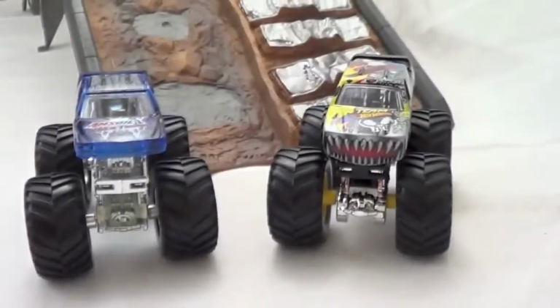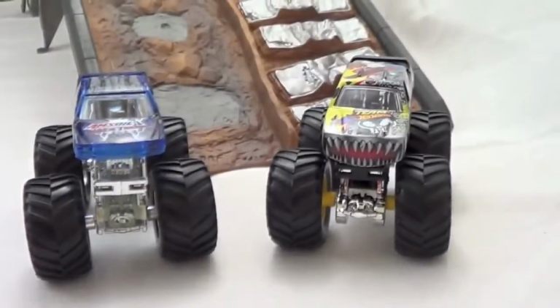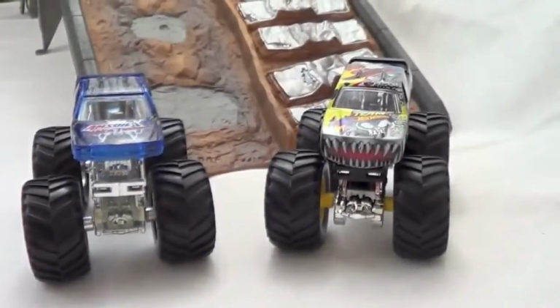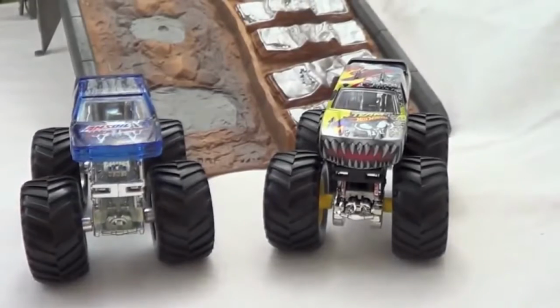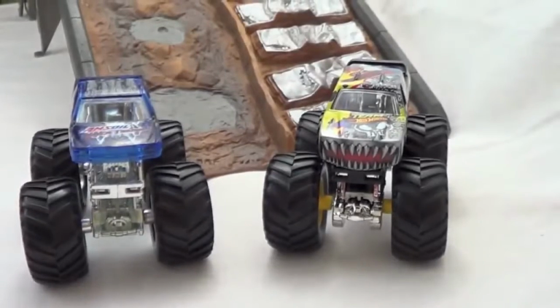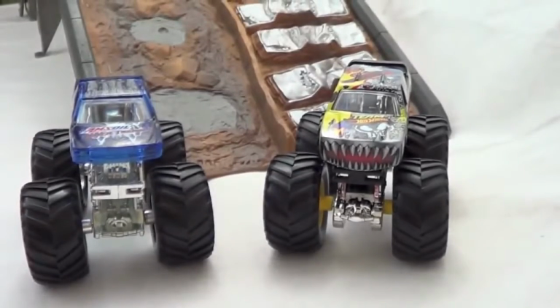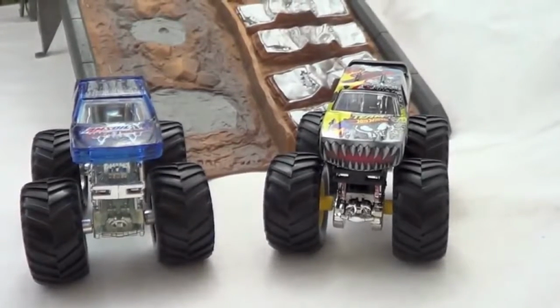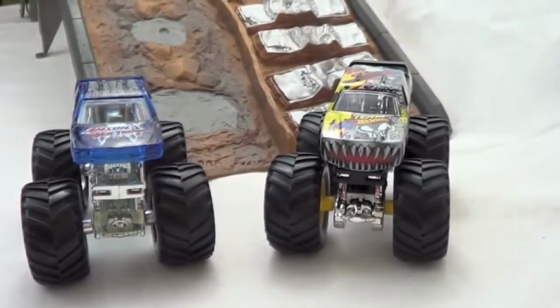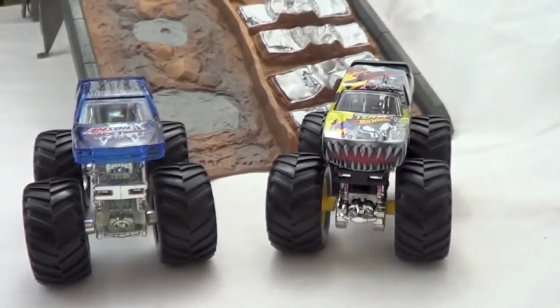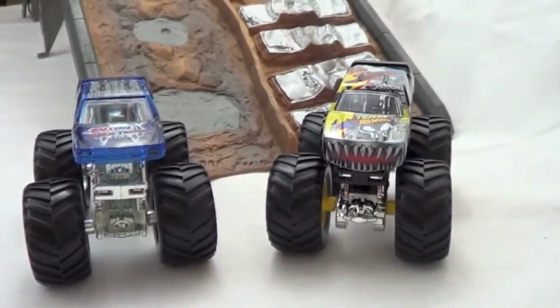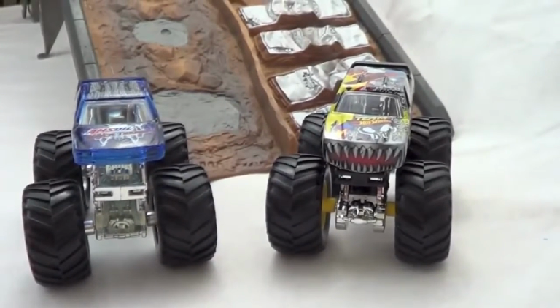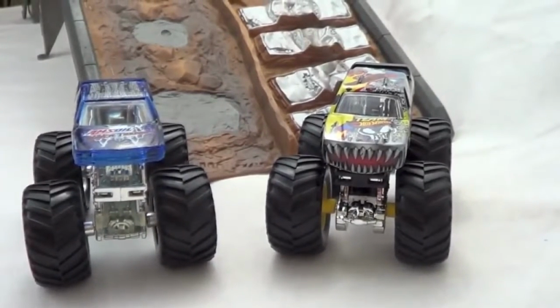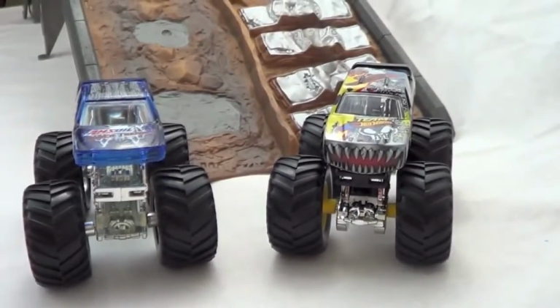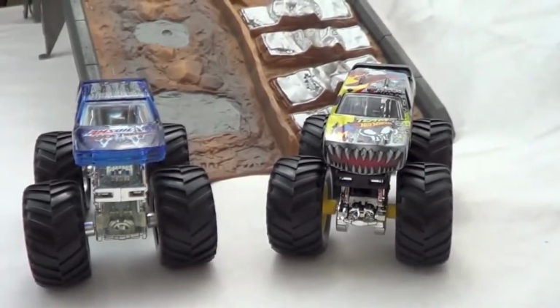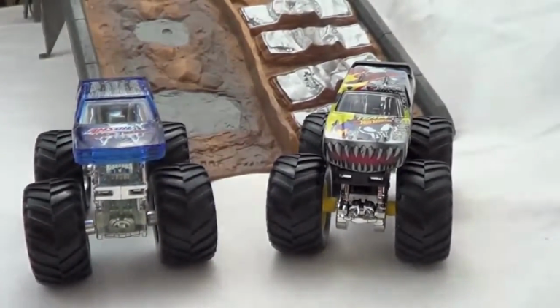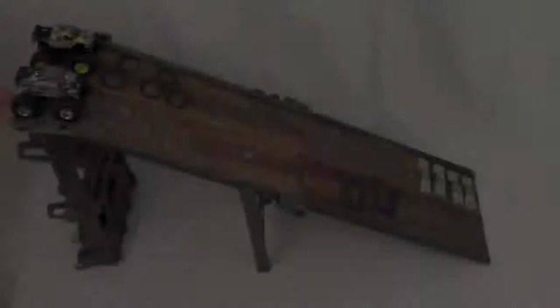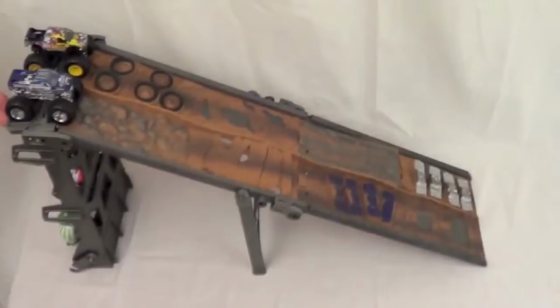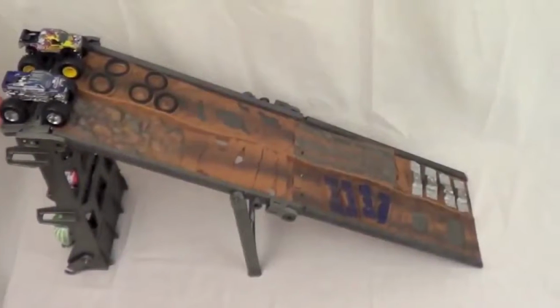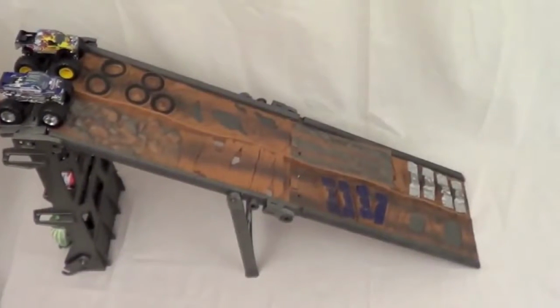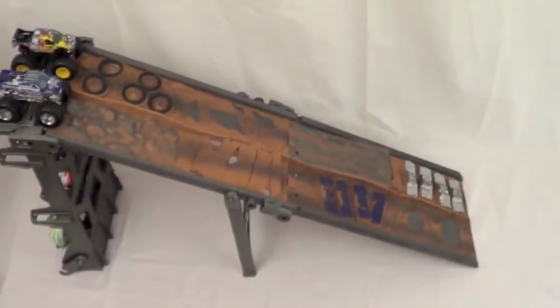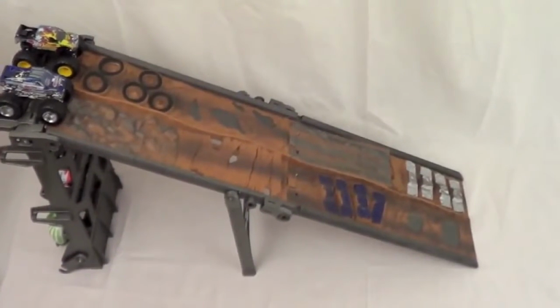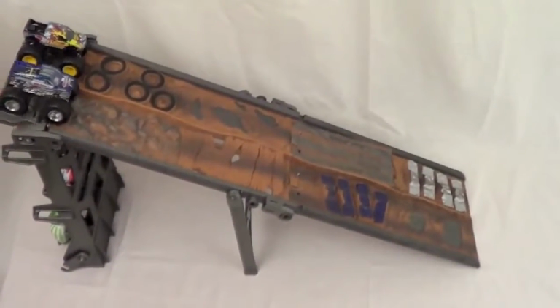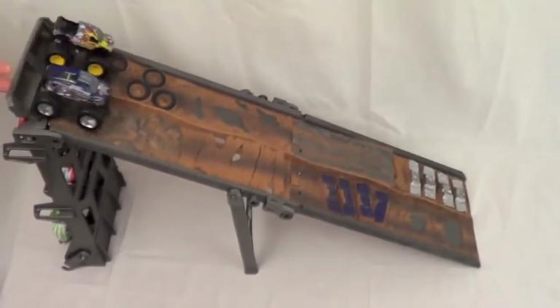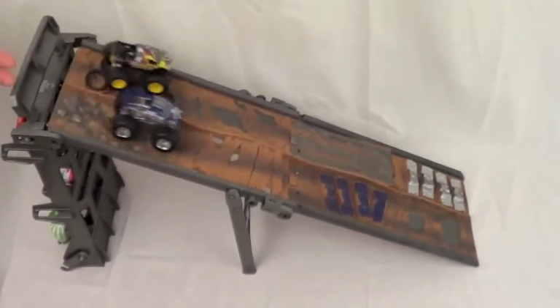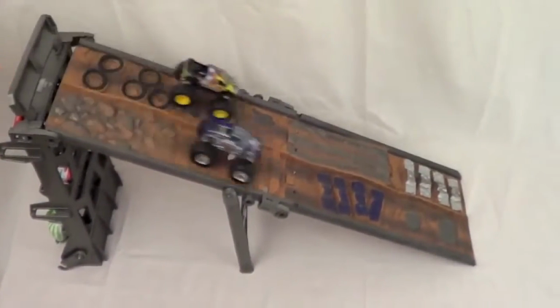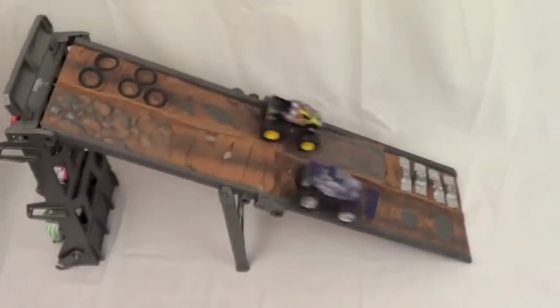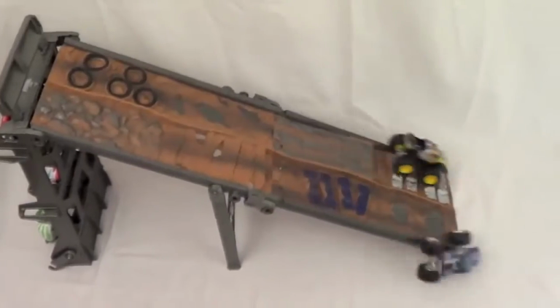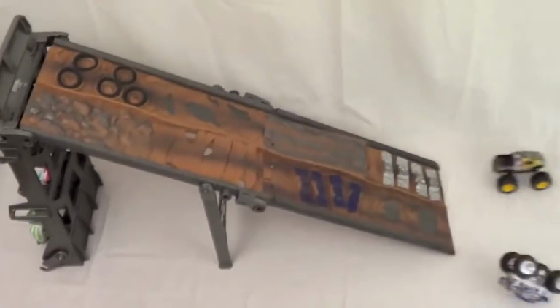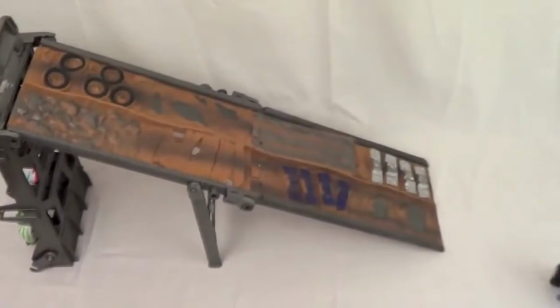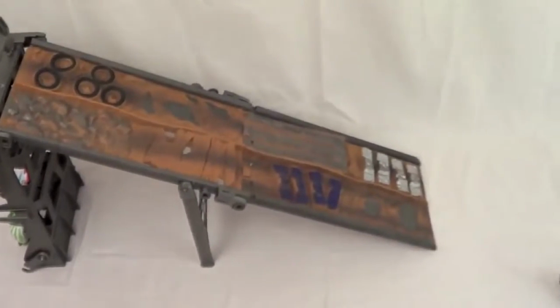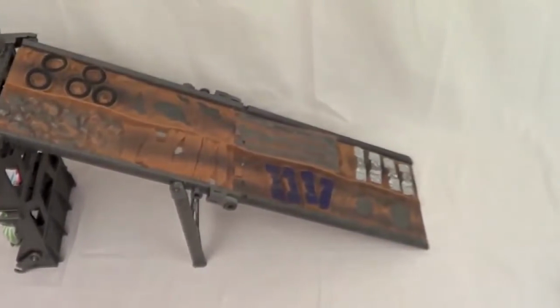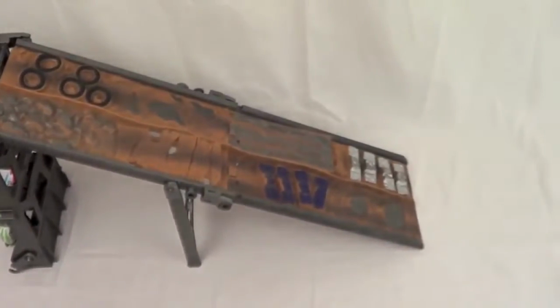These Monster Jam trucks were built for this course, let's see how they fare. Ready, set, go! Oh, the blue one didn't stay on course.